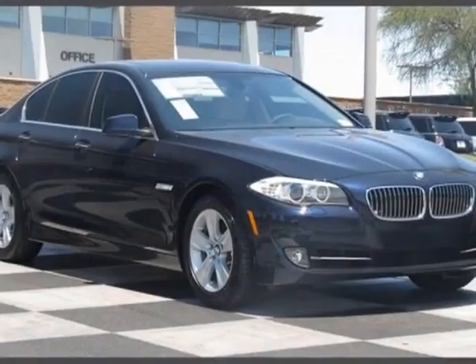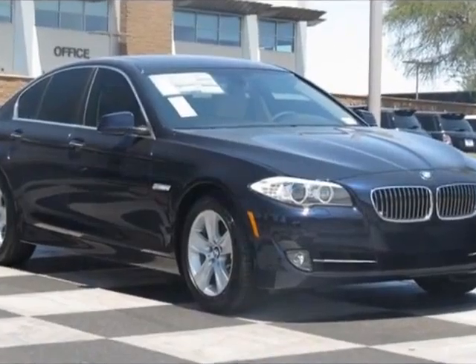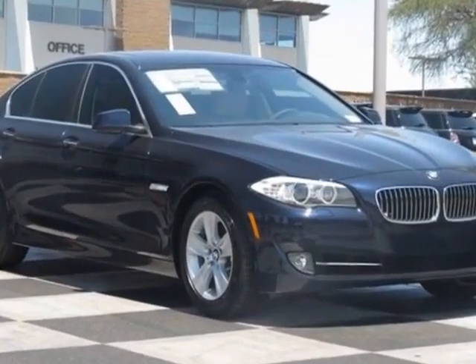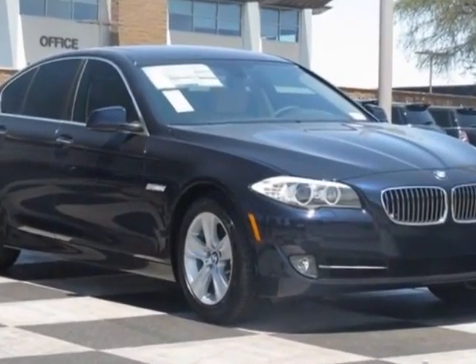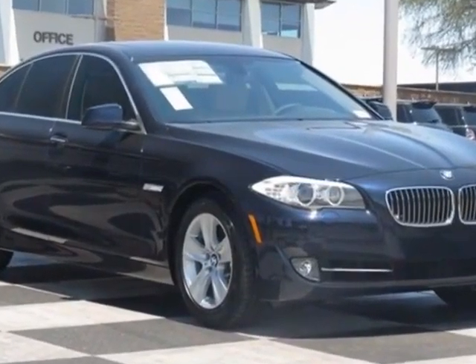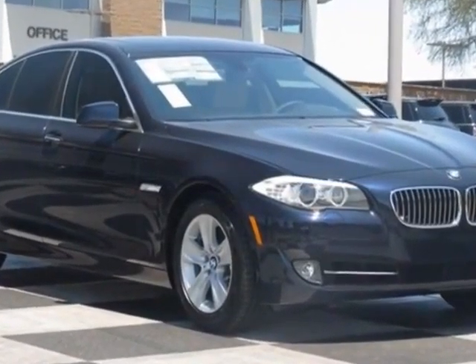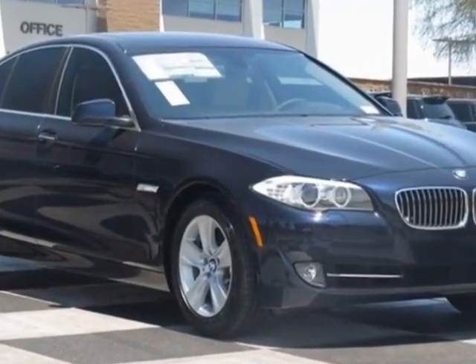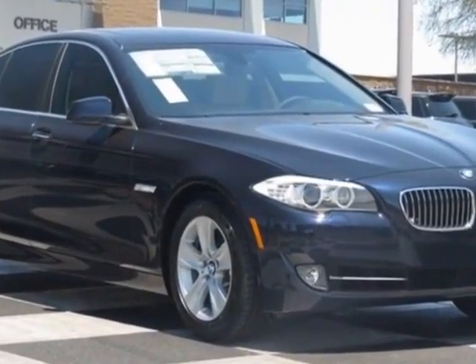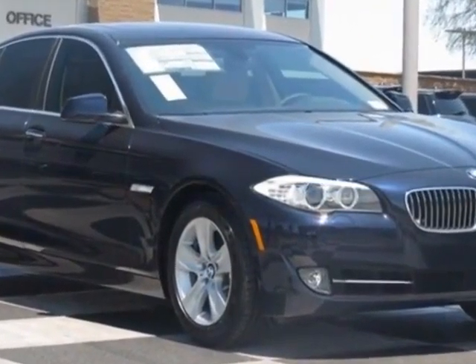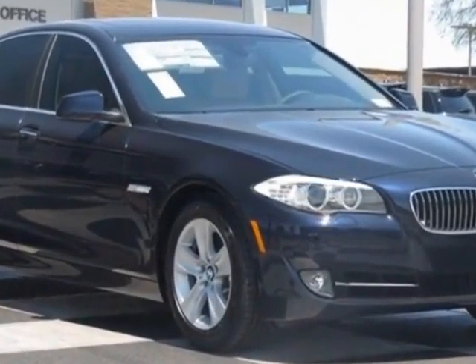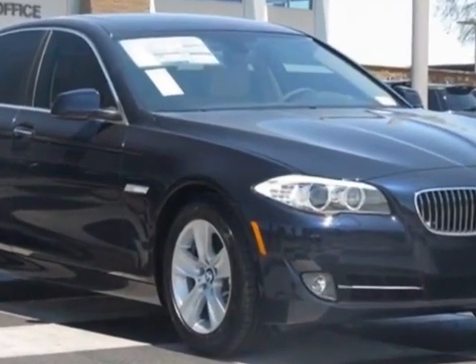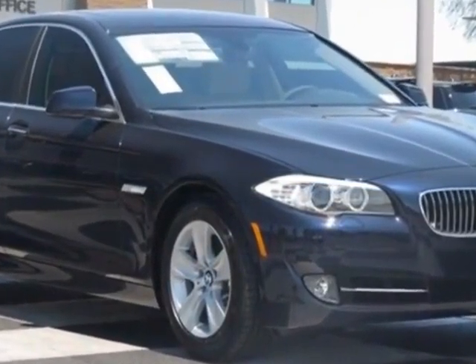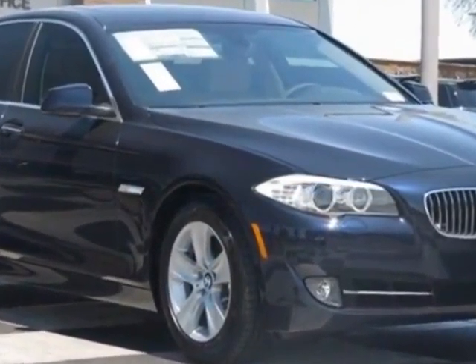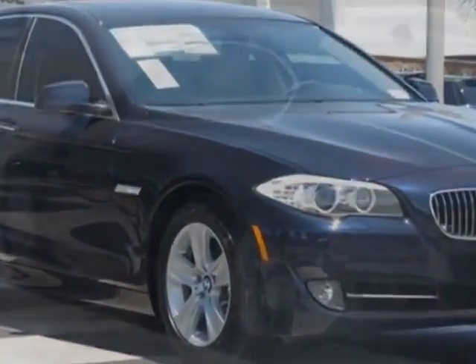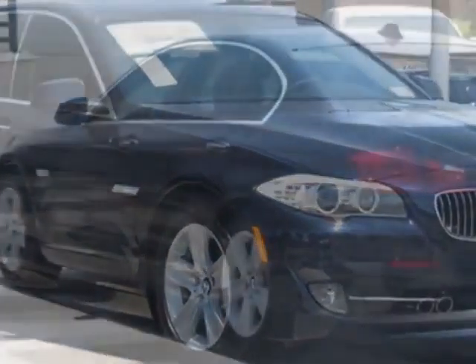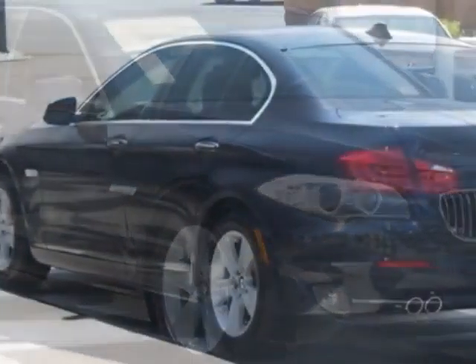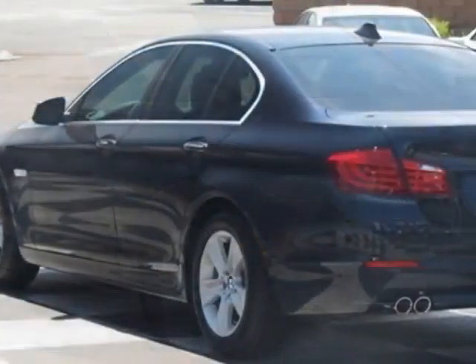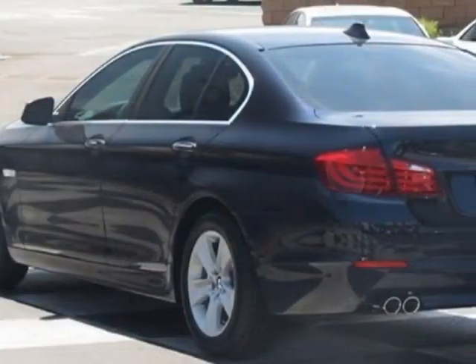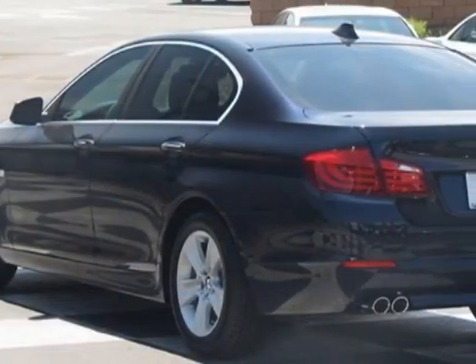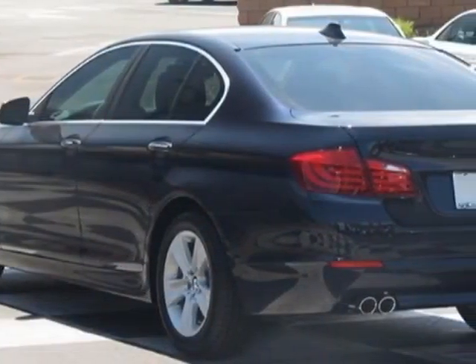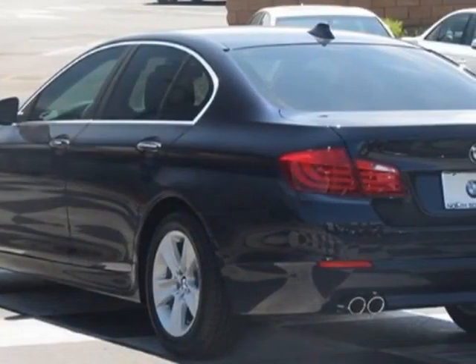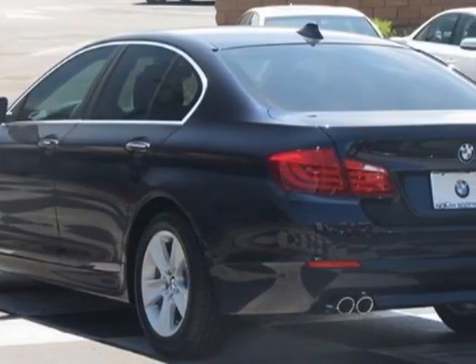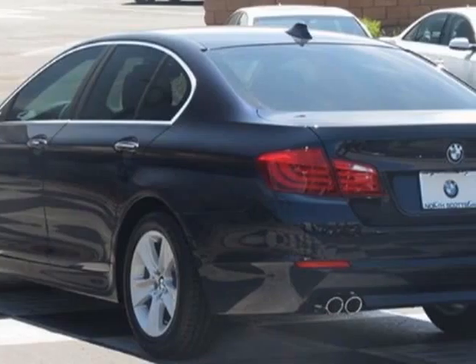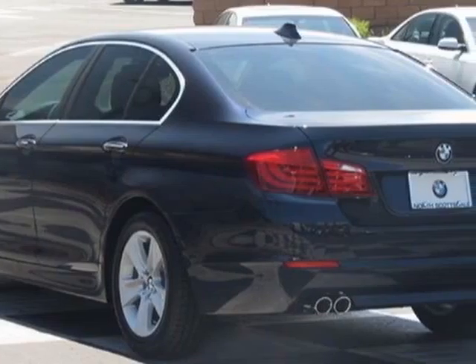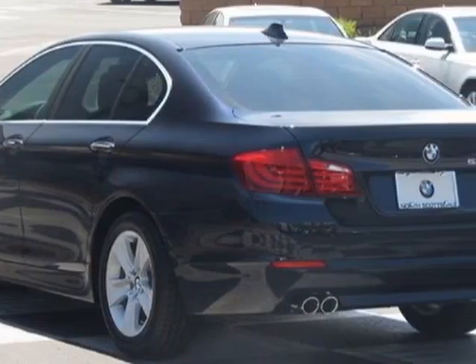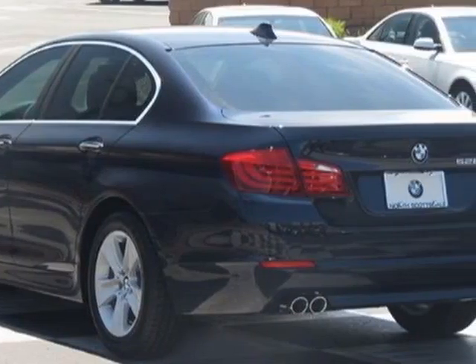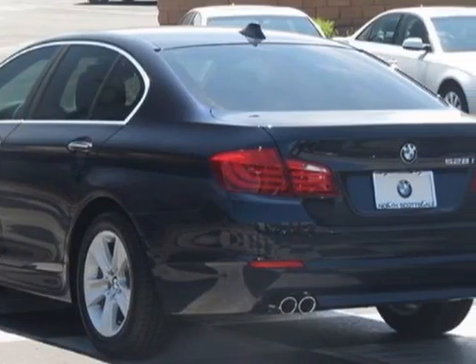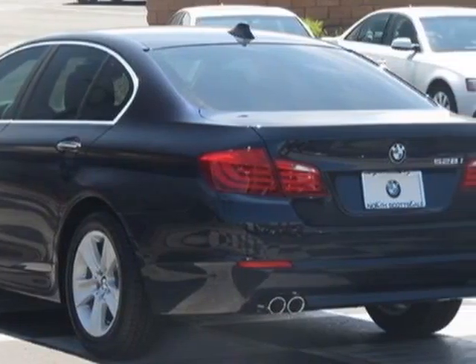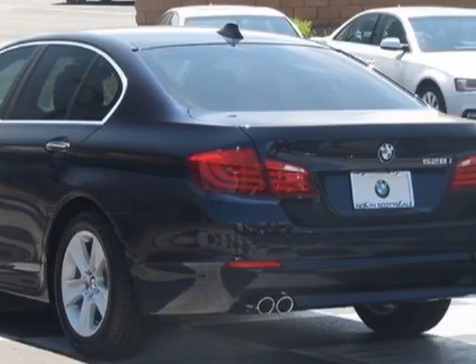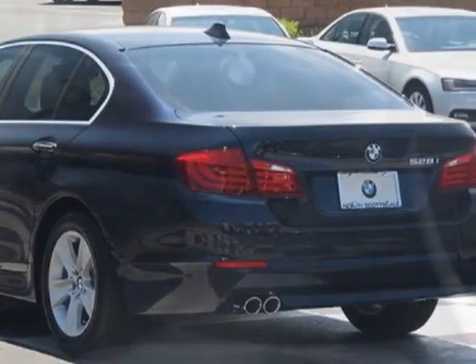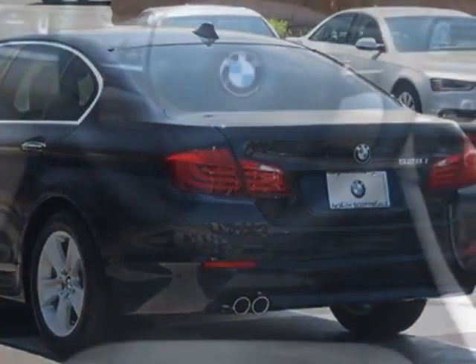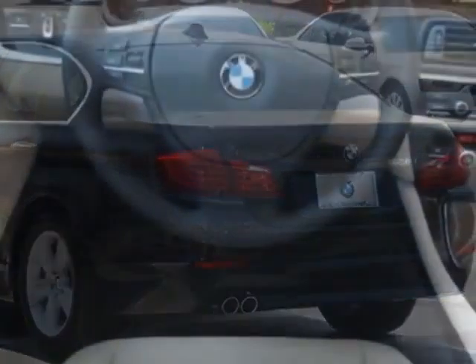Call 877-705-3244 or email our friendly sales staff today to schedule a test drive.